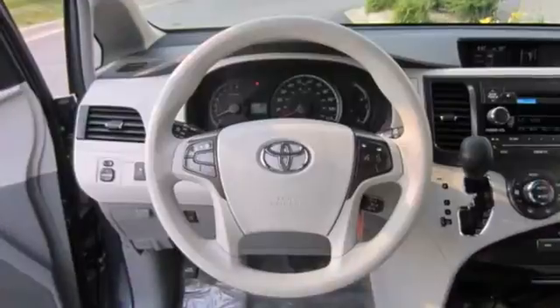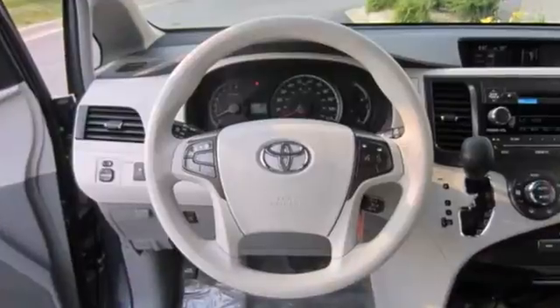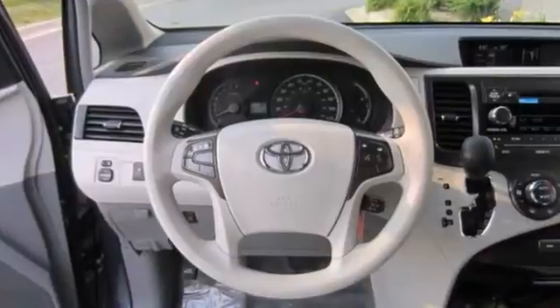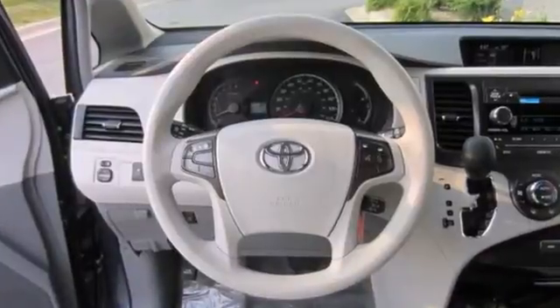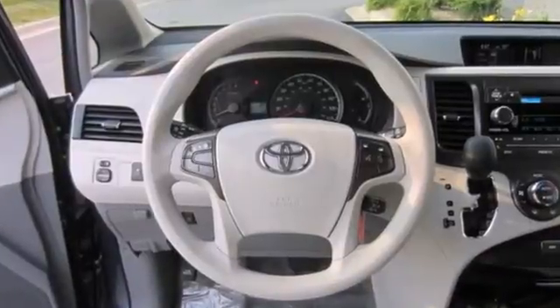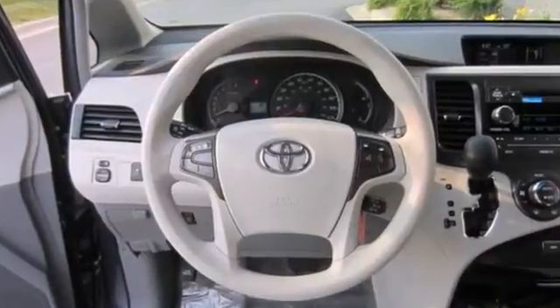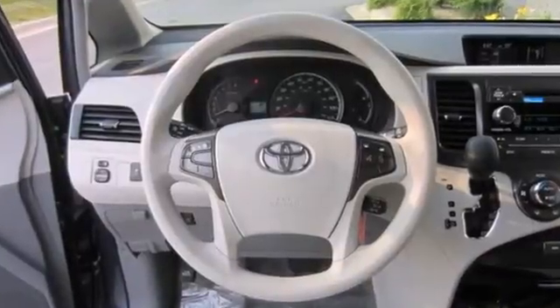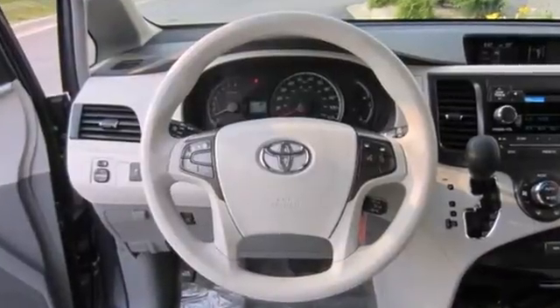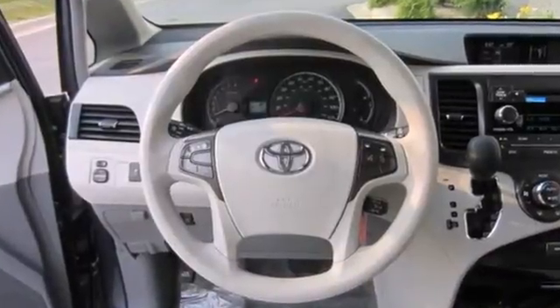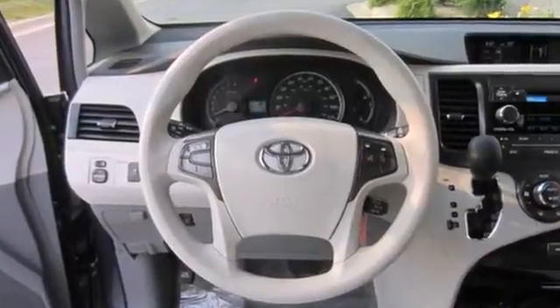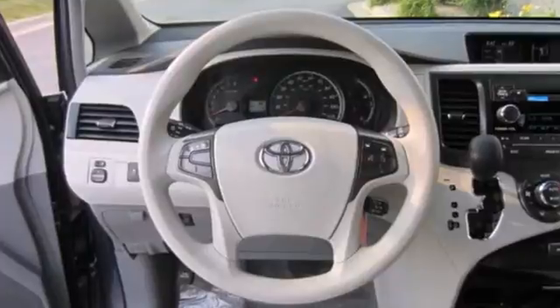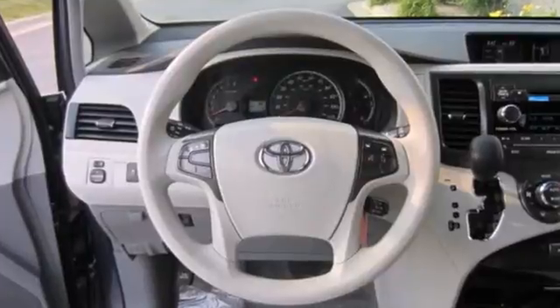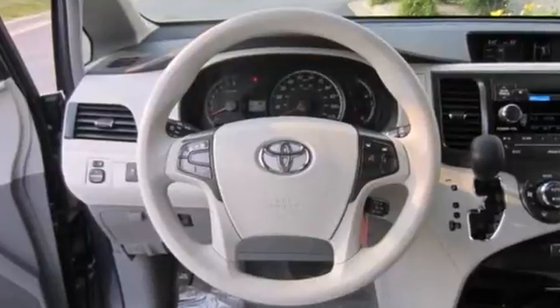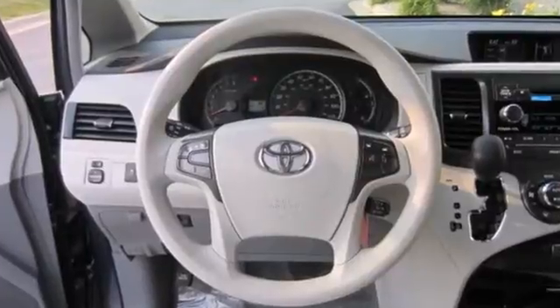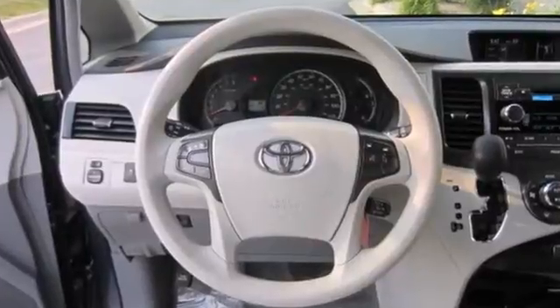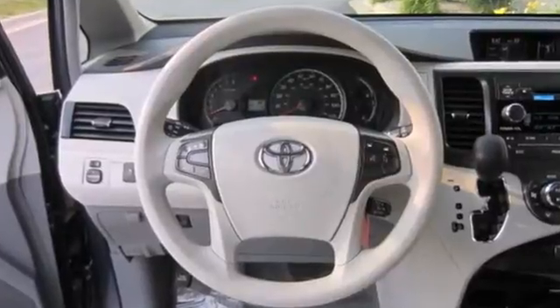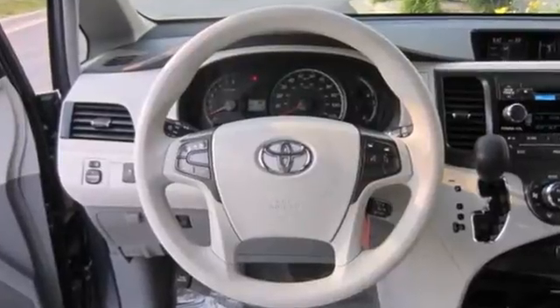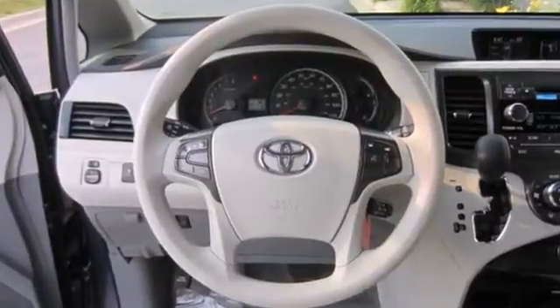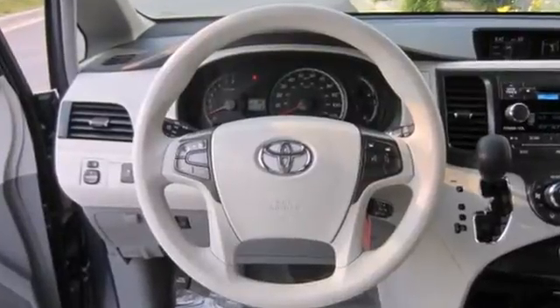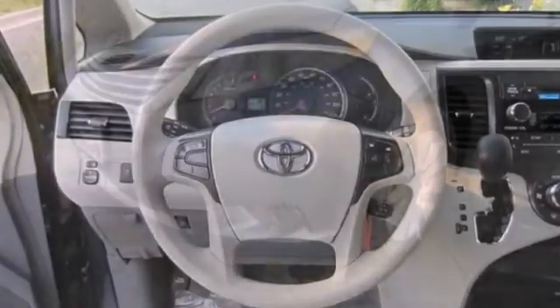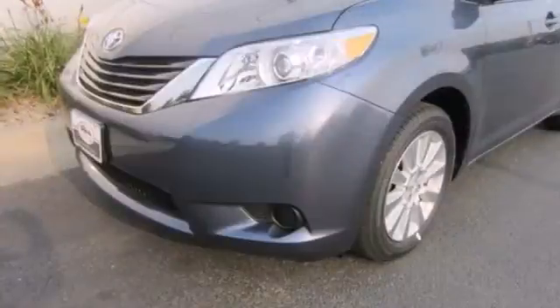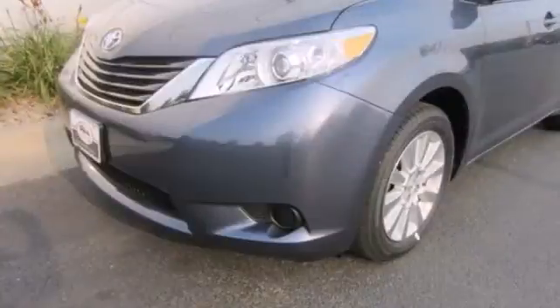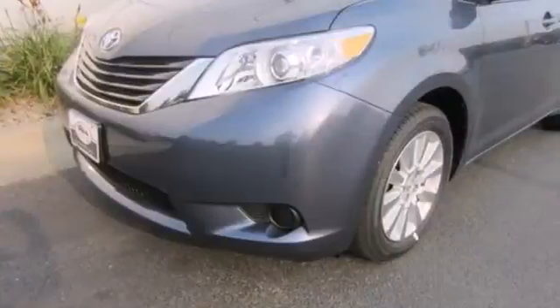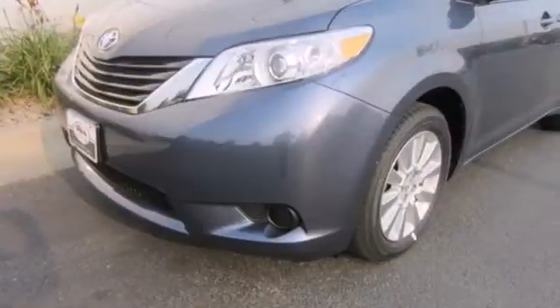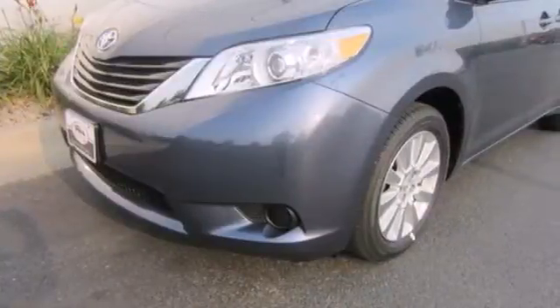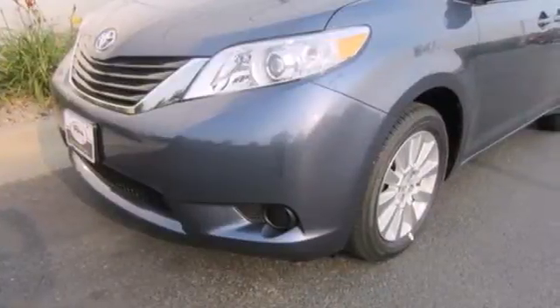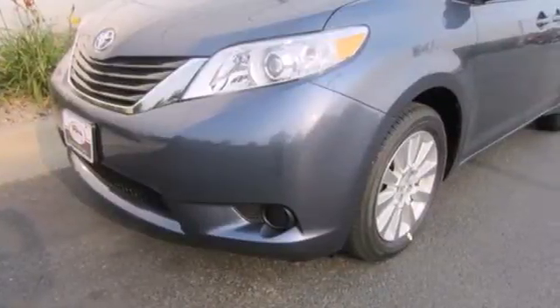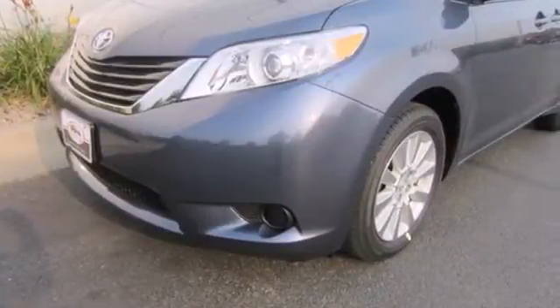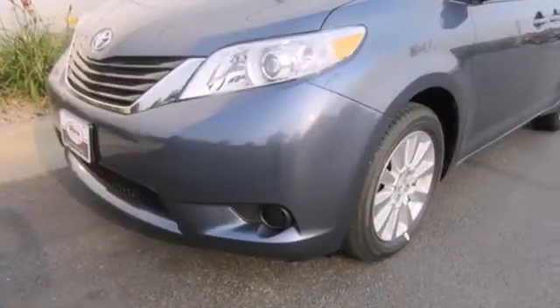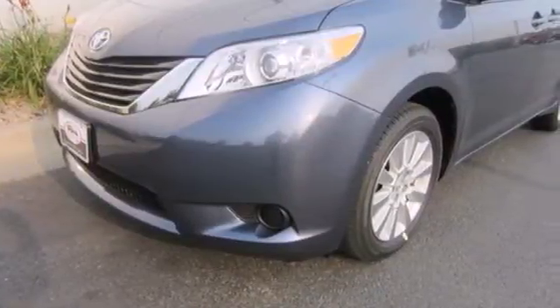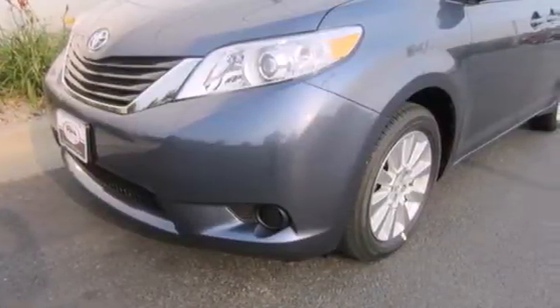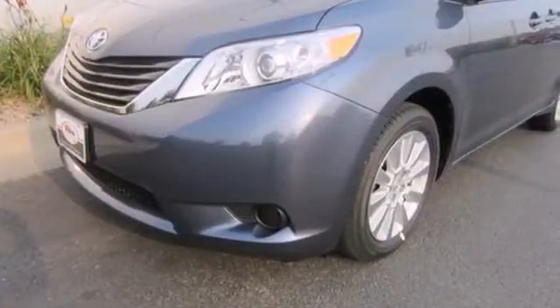This minivan is ready for your family, and all the stuff that comes with them. Test drive it today.